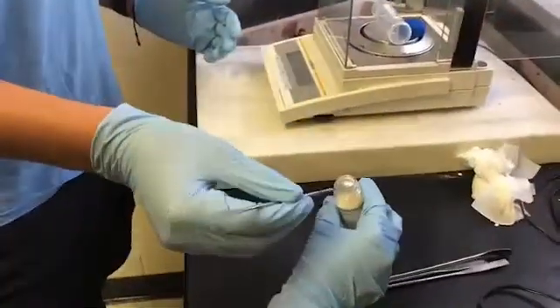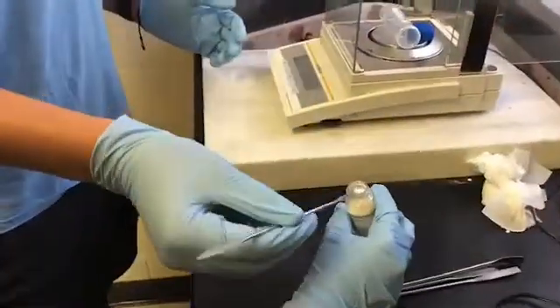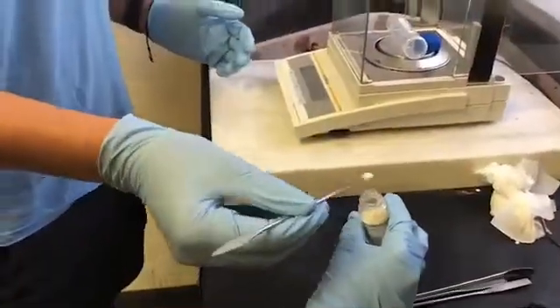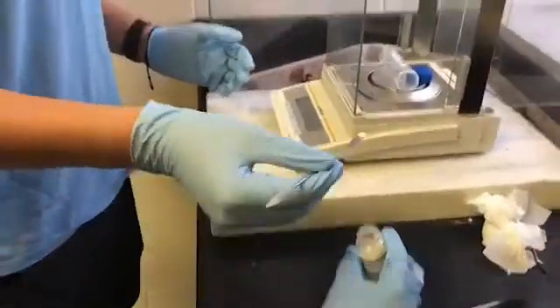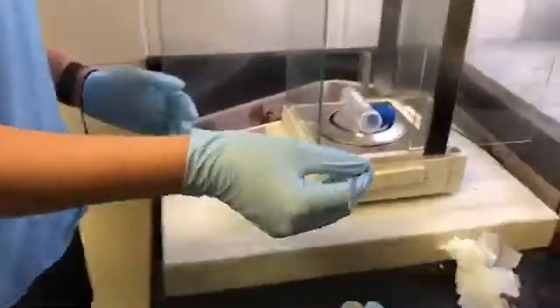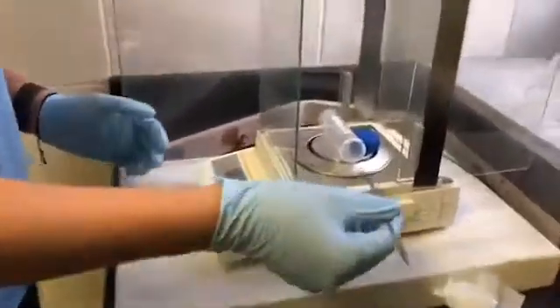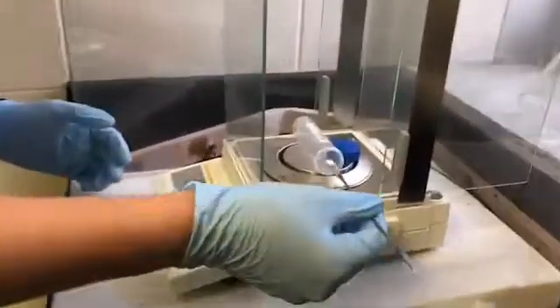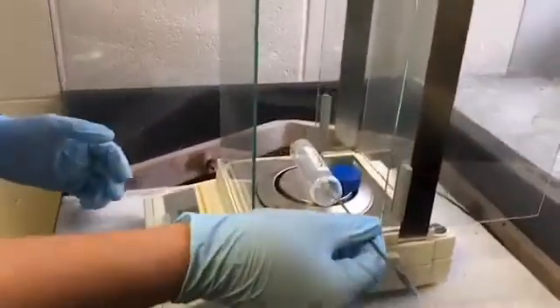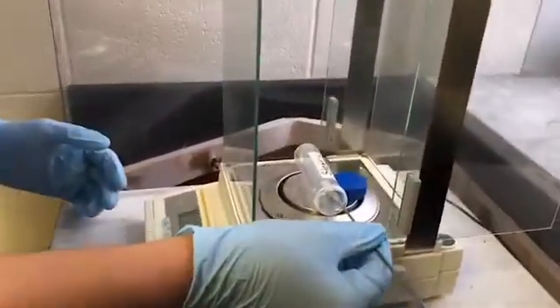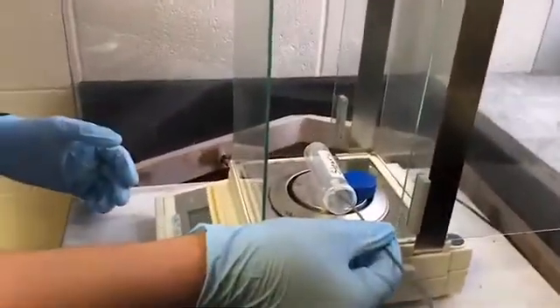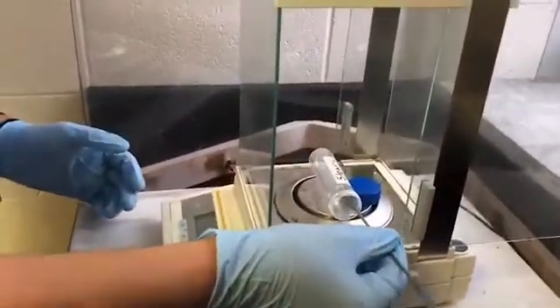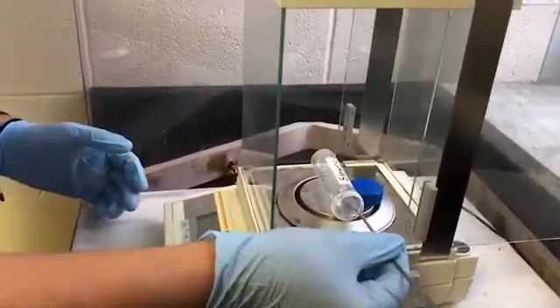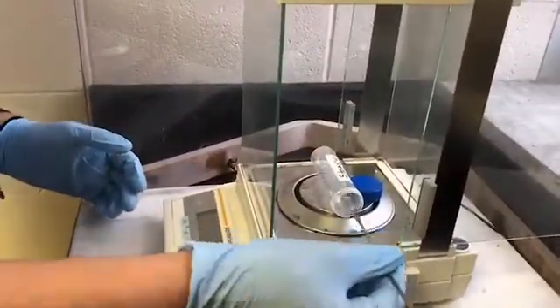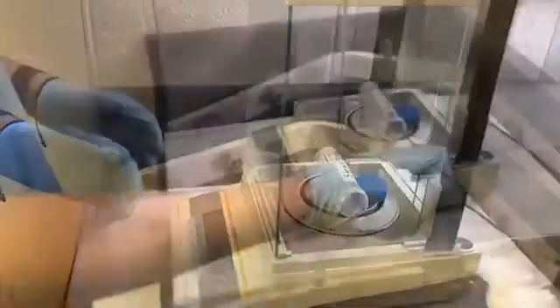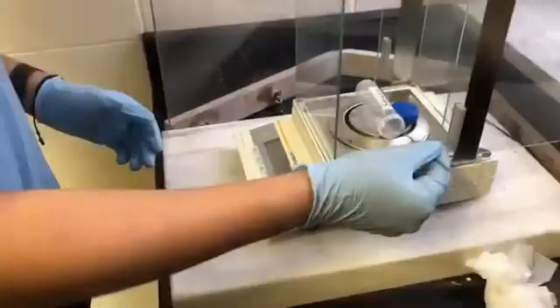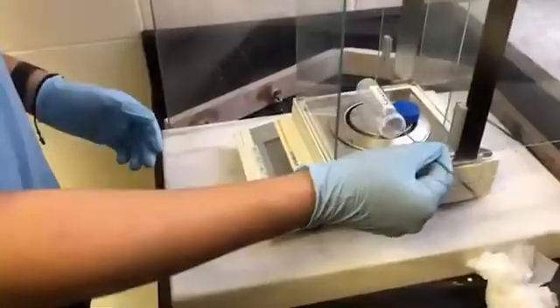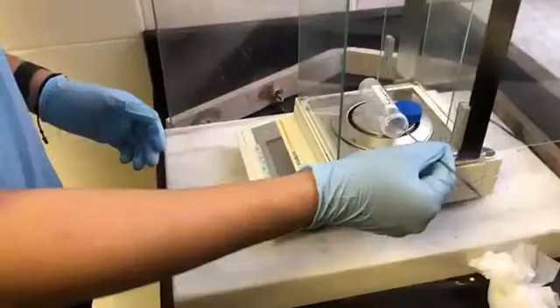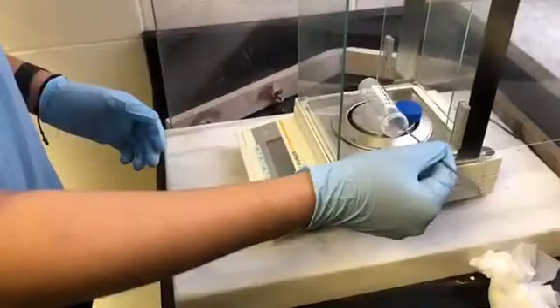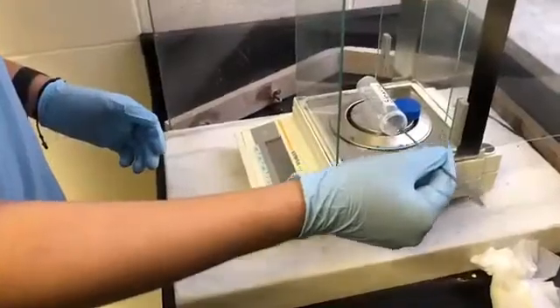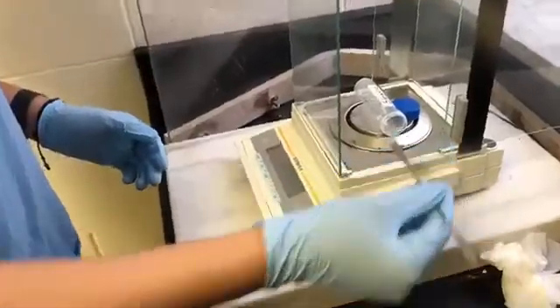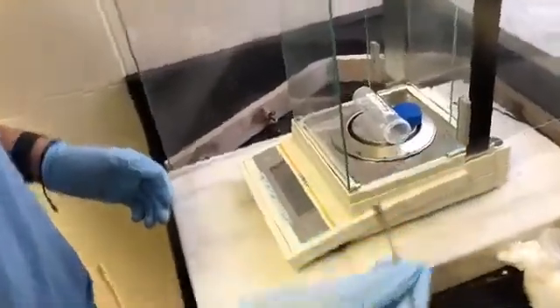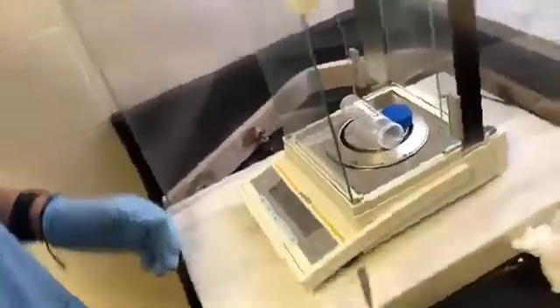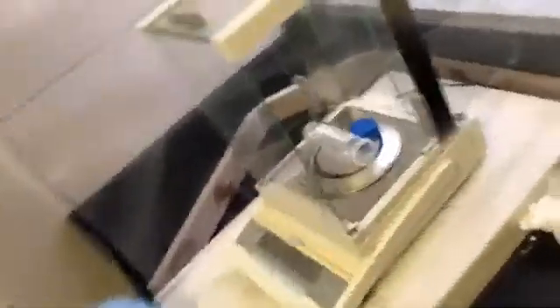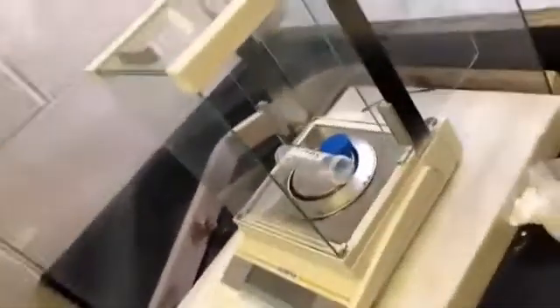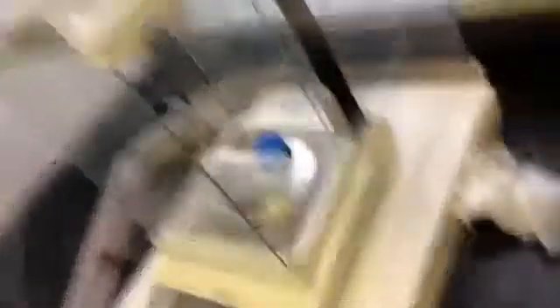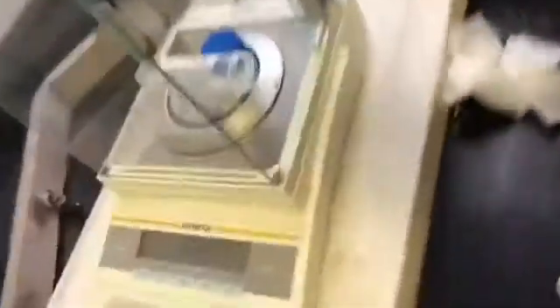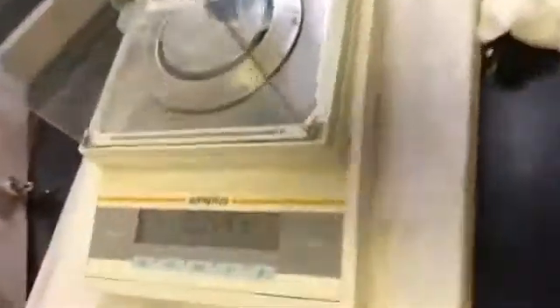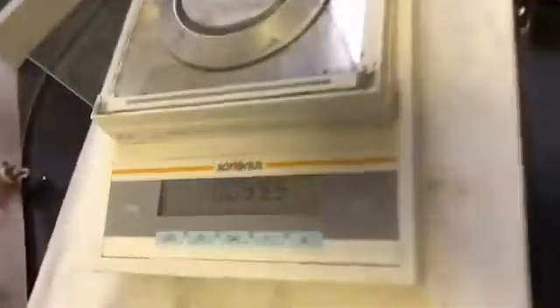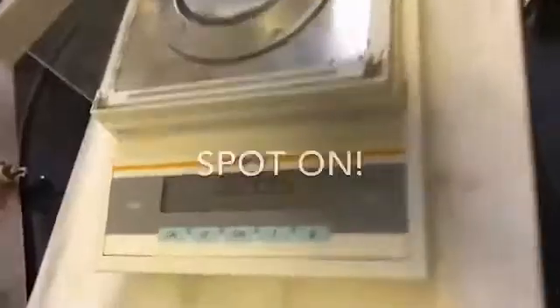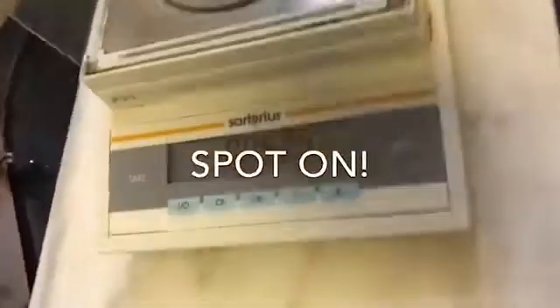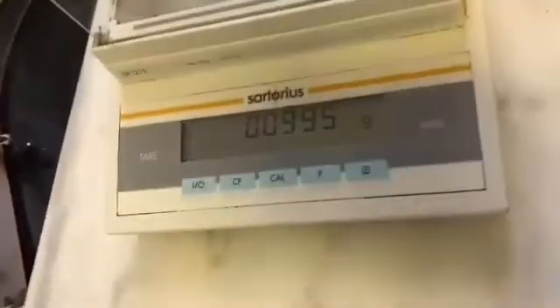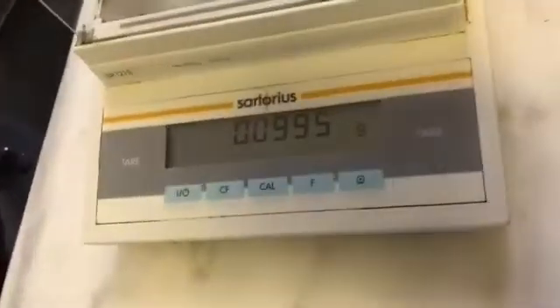First, we measure one-tenth of a gram of our acid, which is oleic acid, and Dr. Adler says we're spot on.